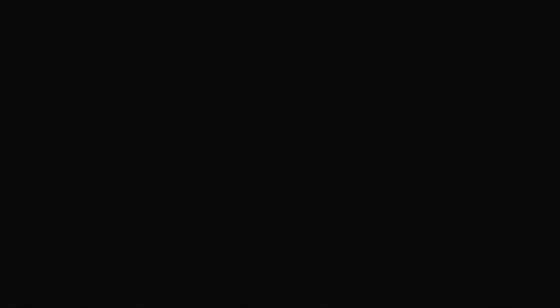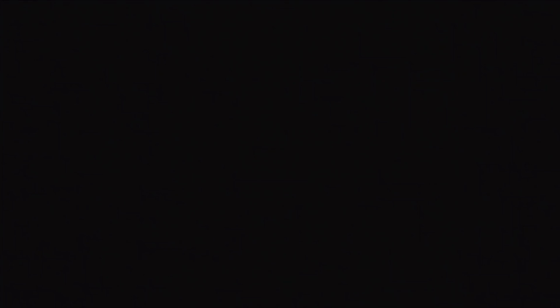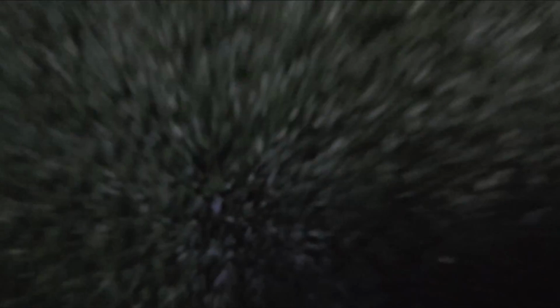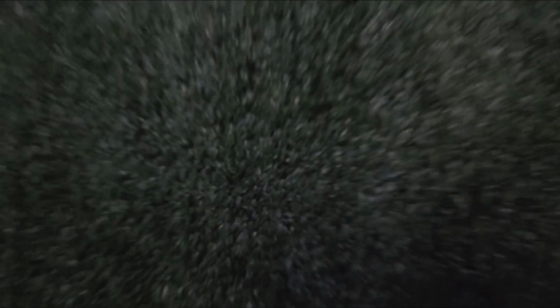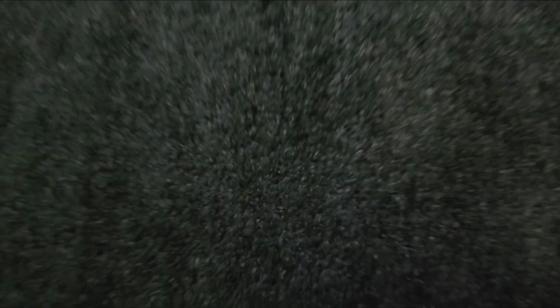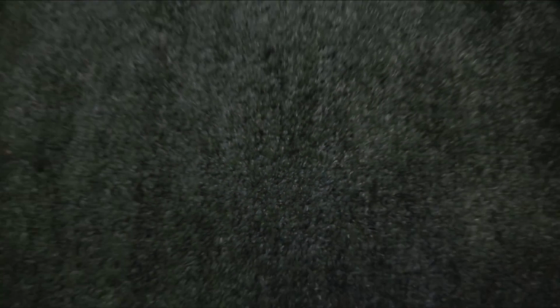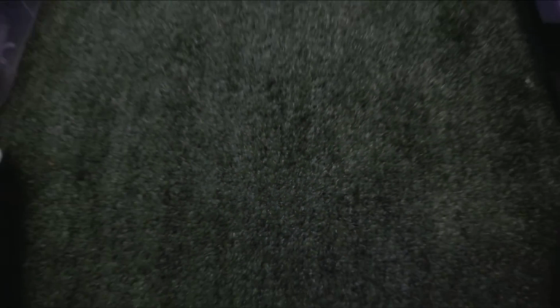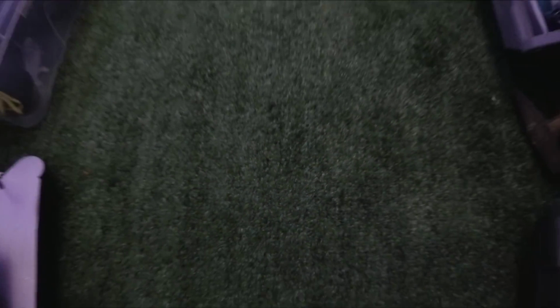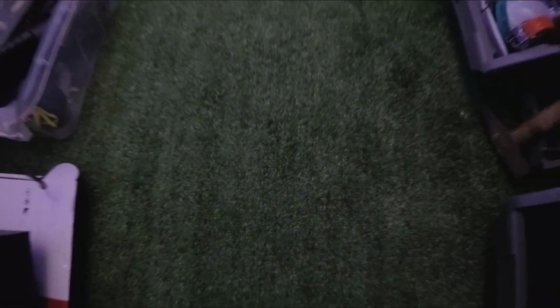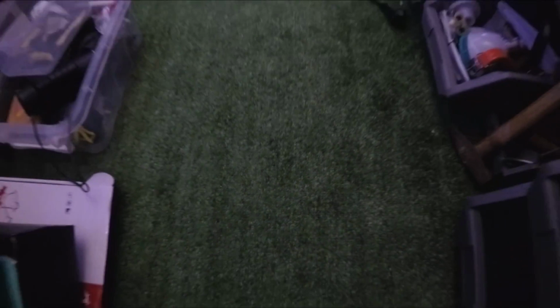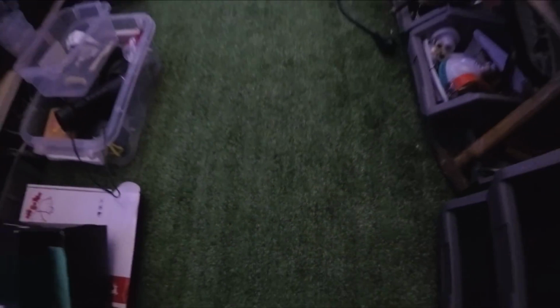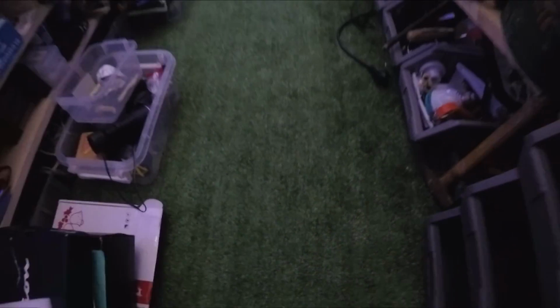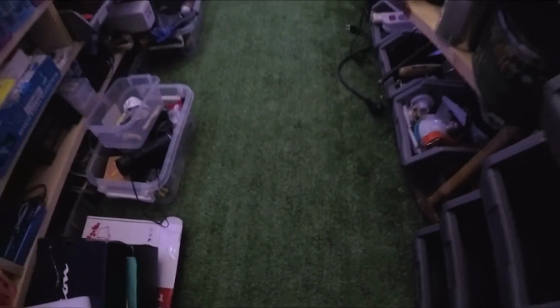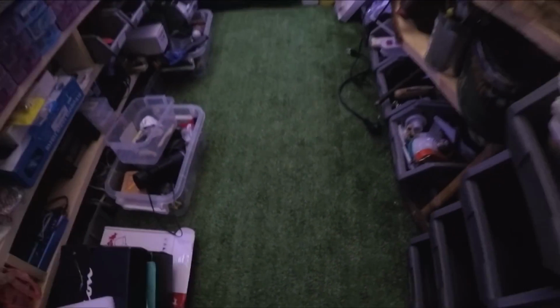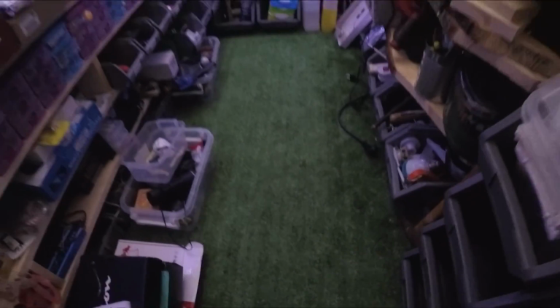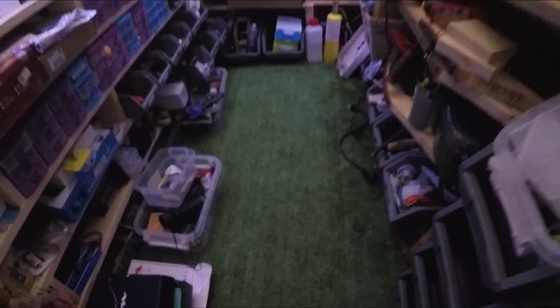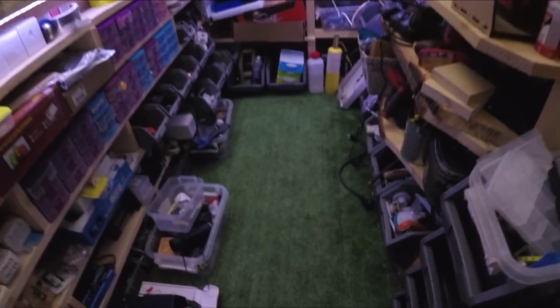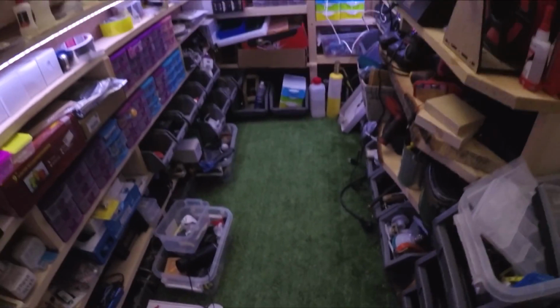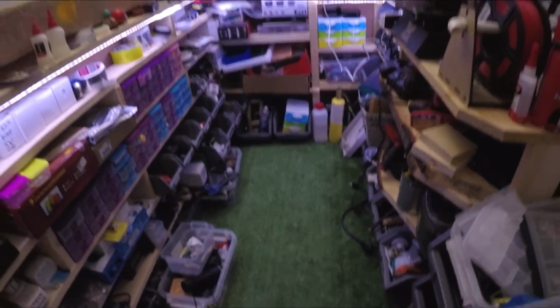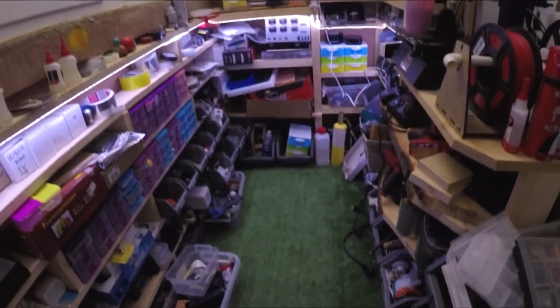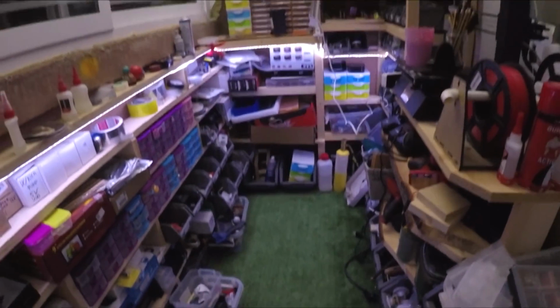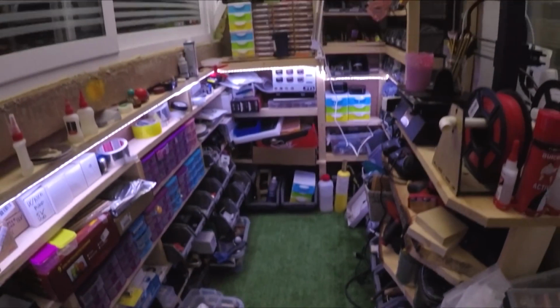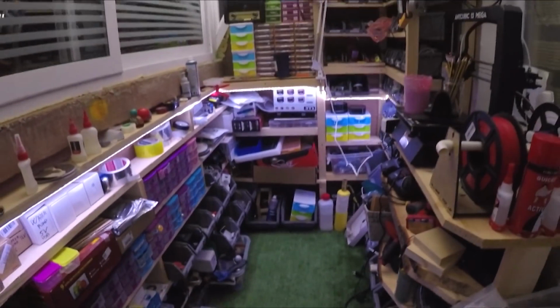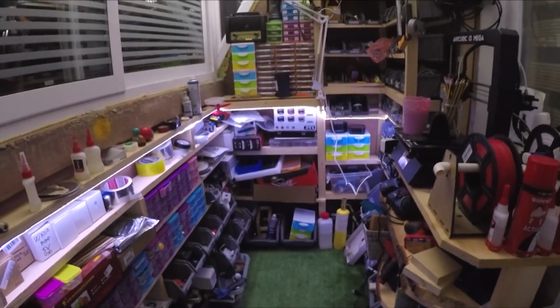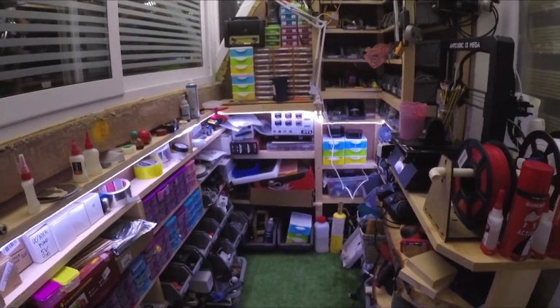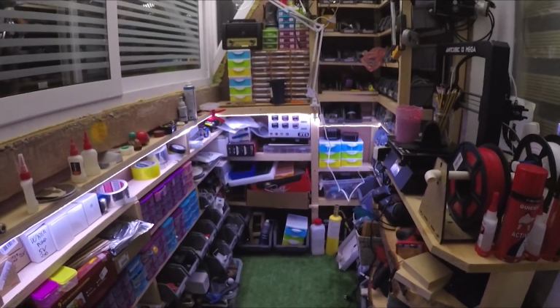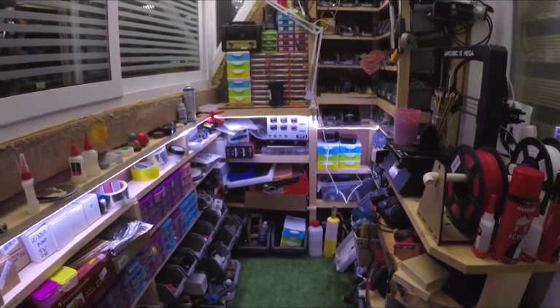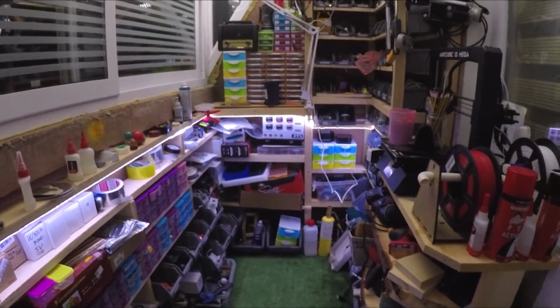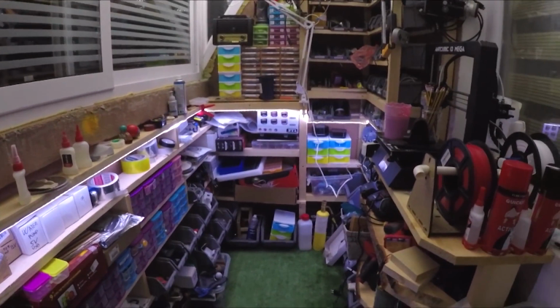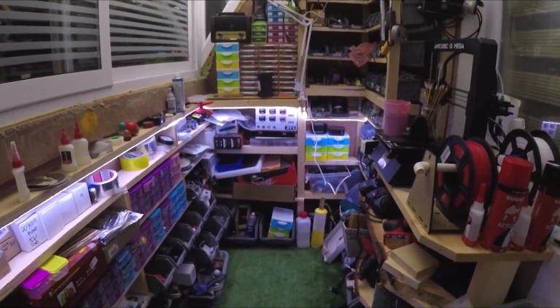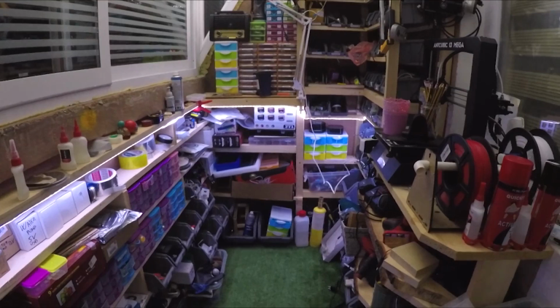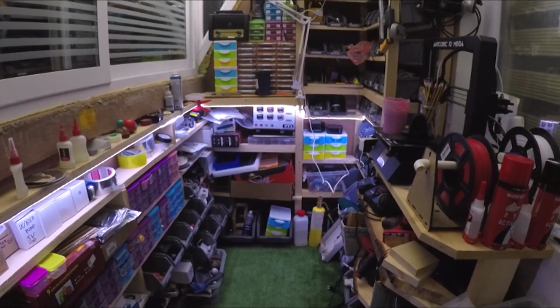Hello, Hacktubers. This is my small personal electronics shop. You name it, I have it.